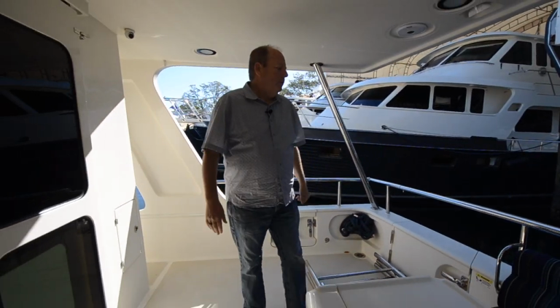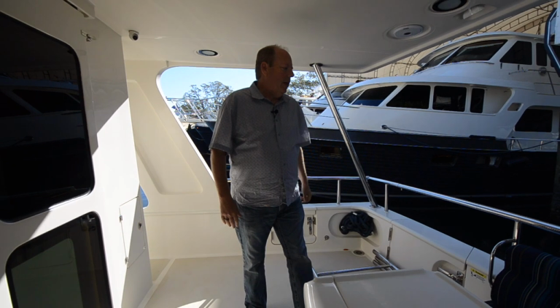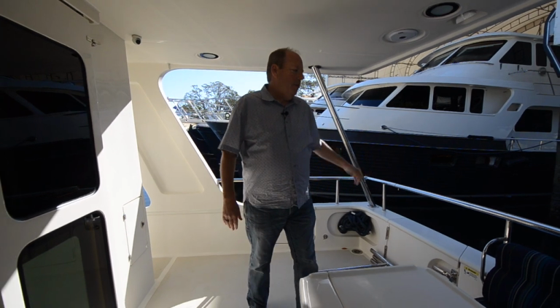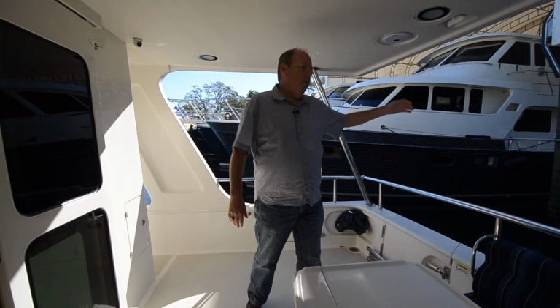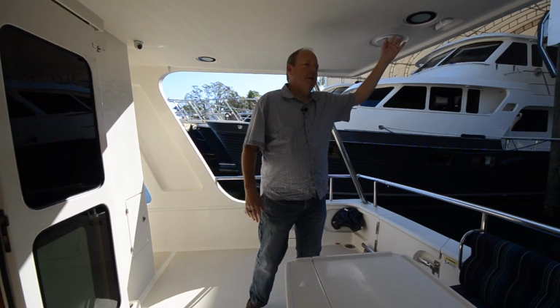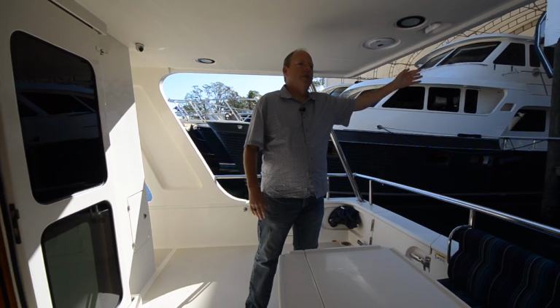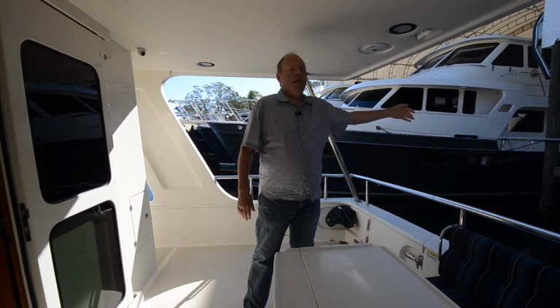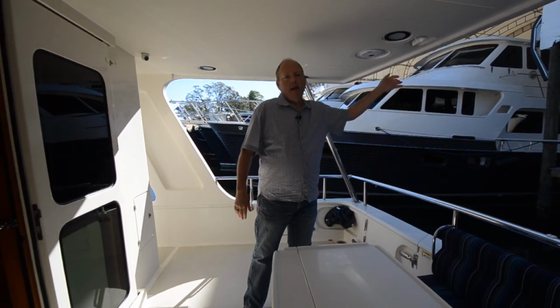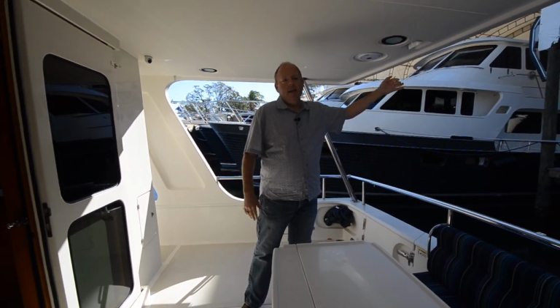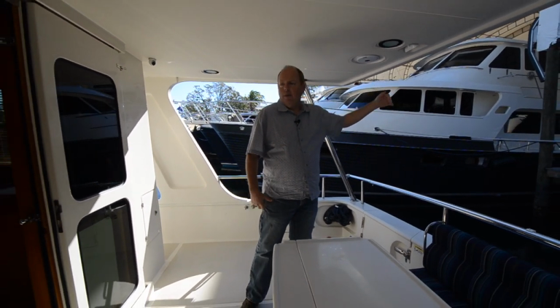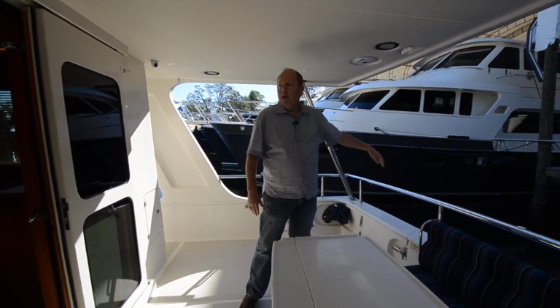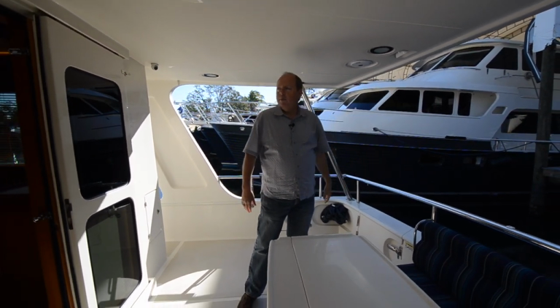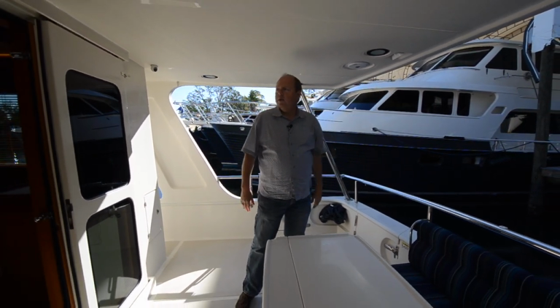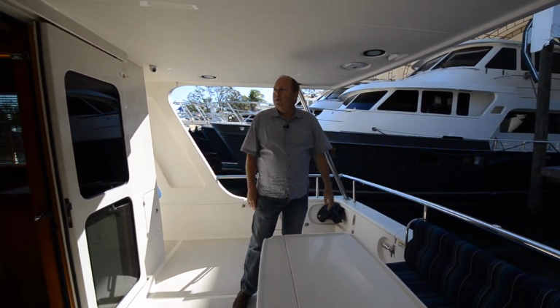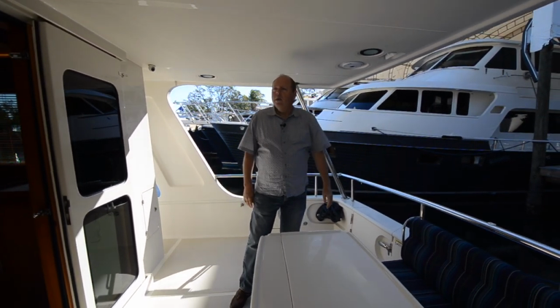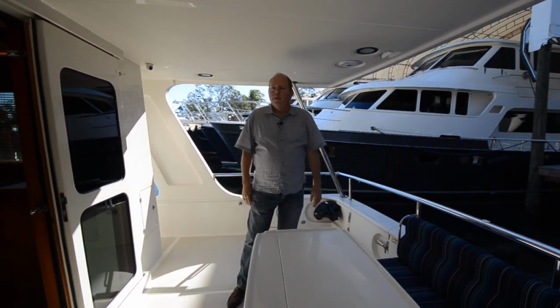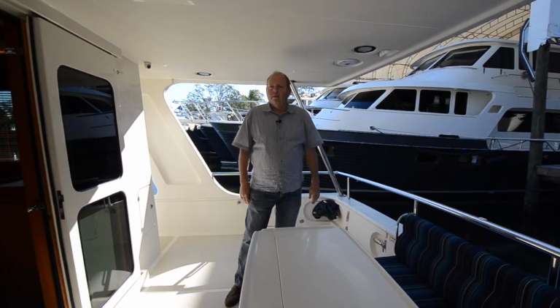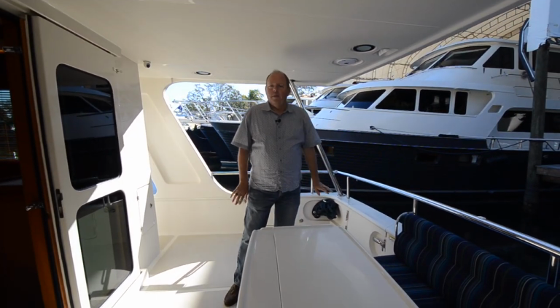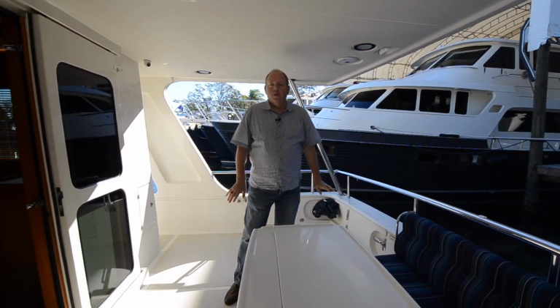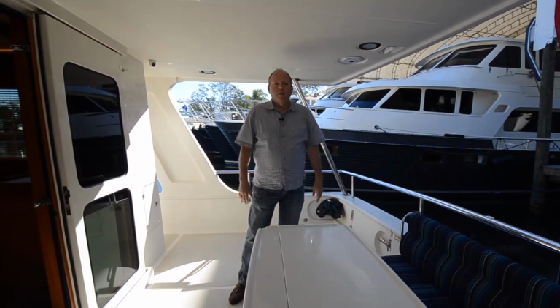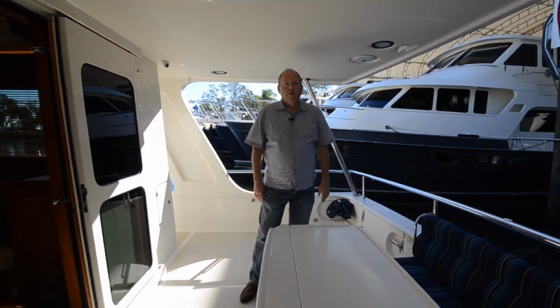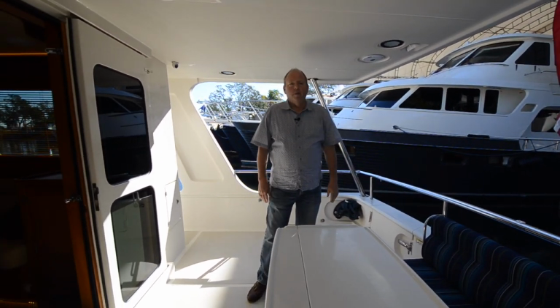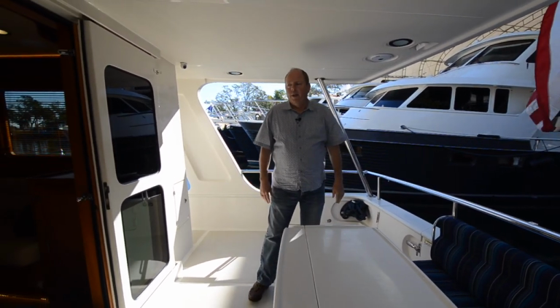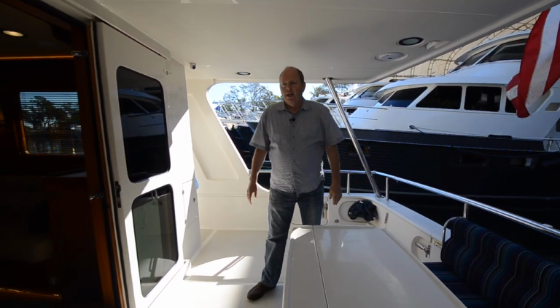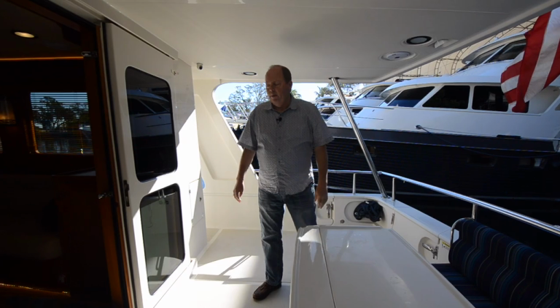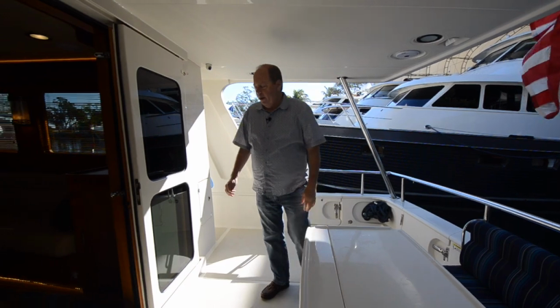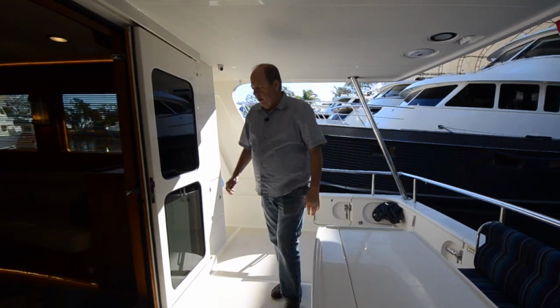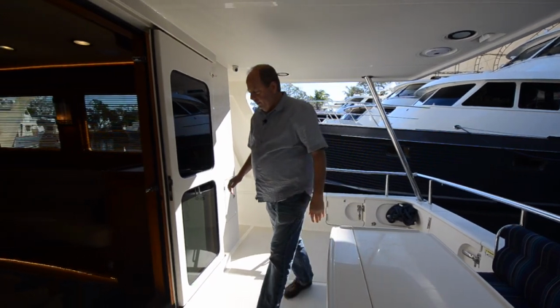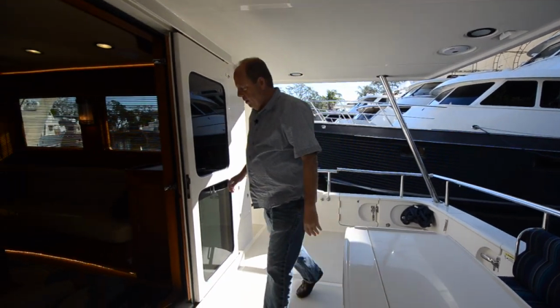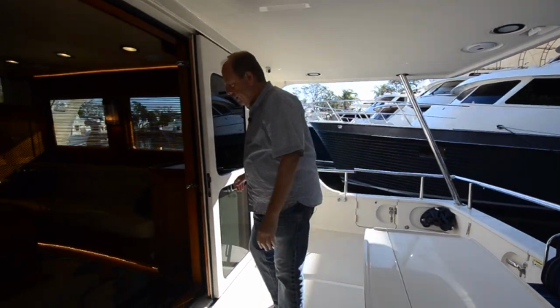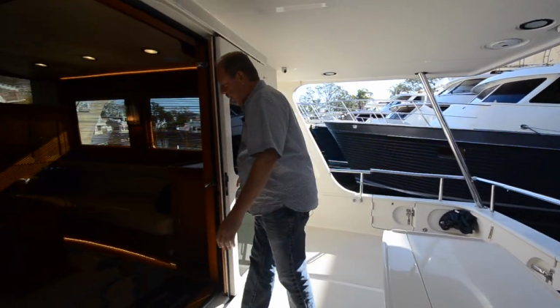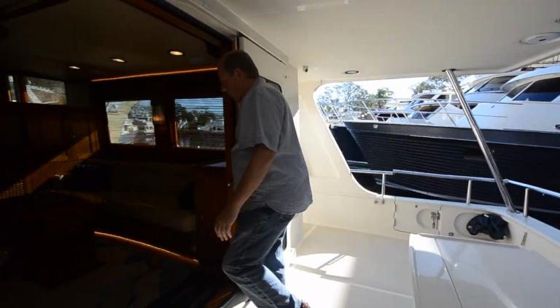A lot of people put a sunshade back here for the Bahamas, but it's a really versatile boat for entertaining back here. Come on in the salon.